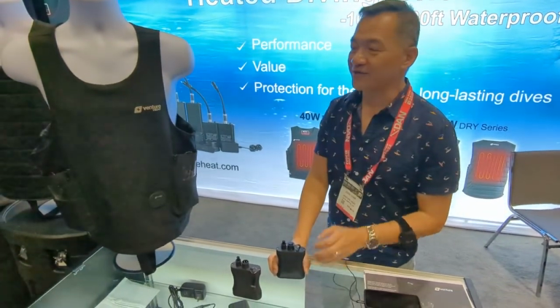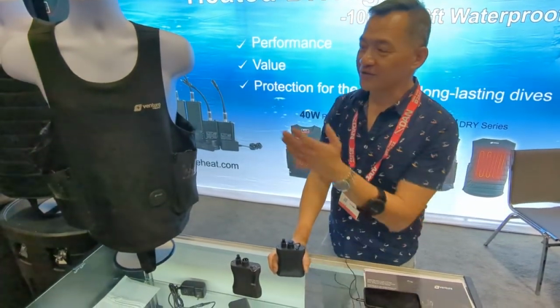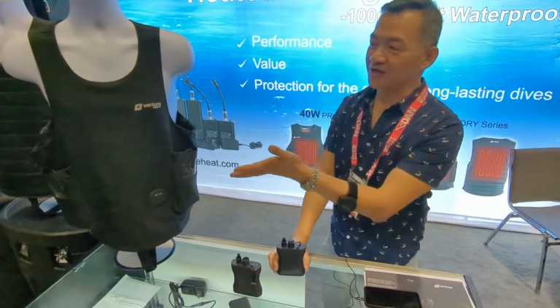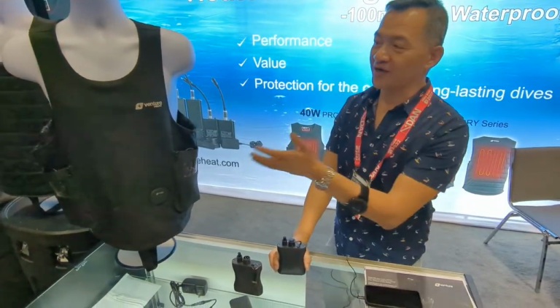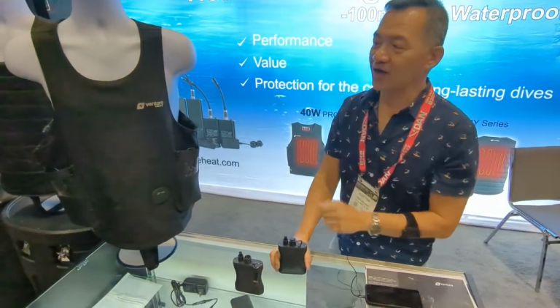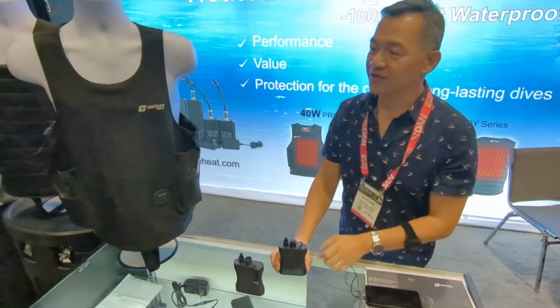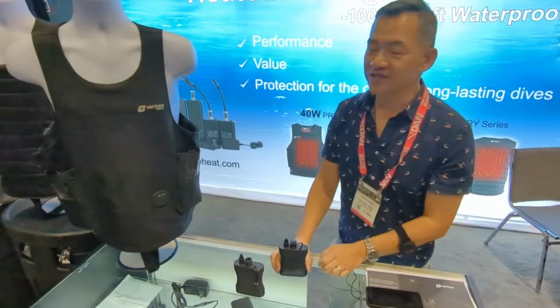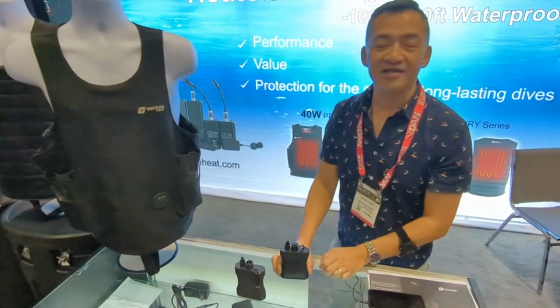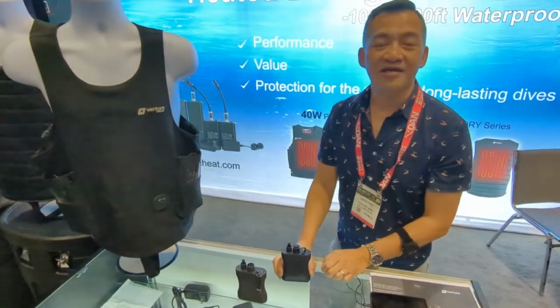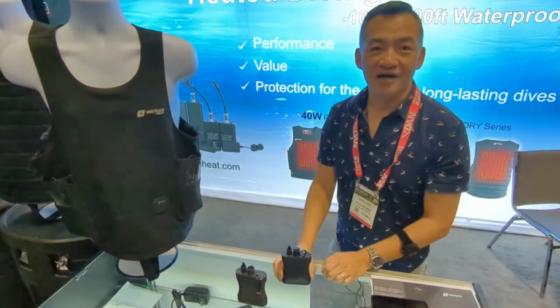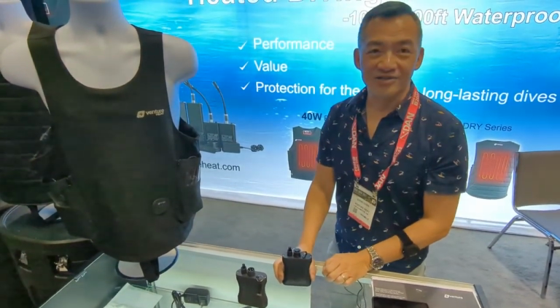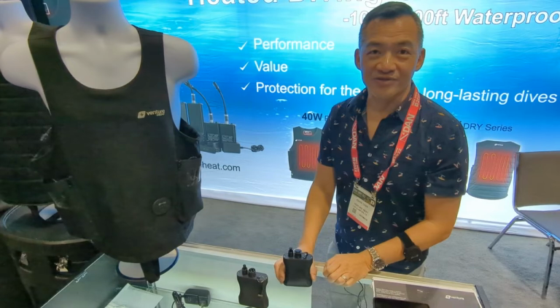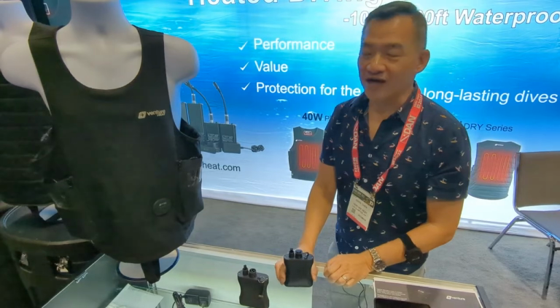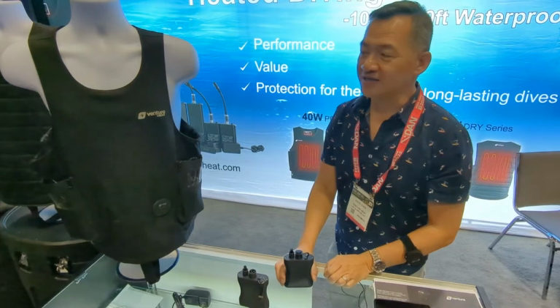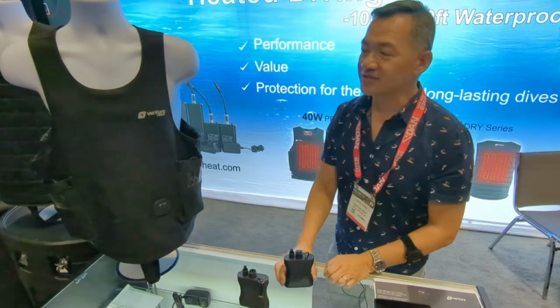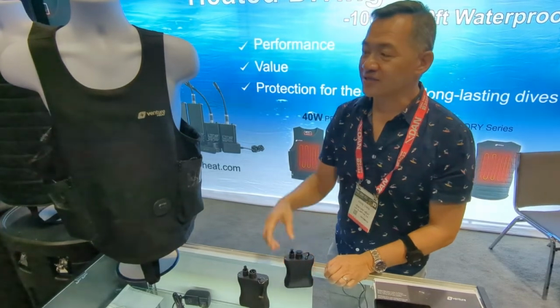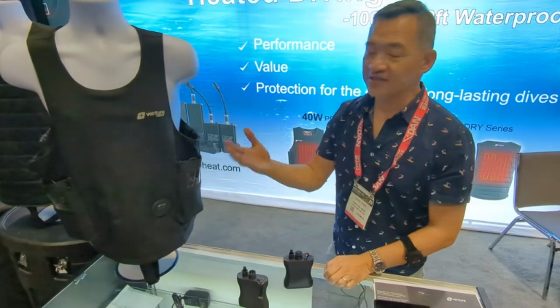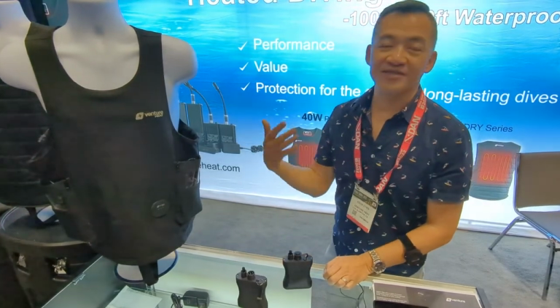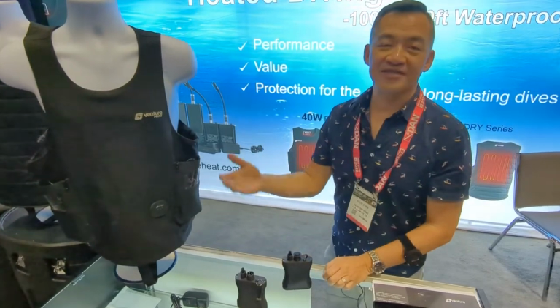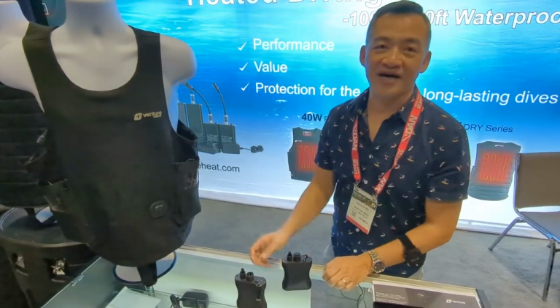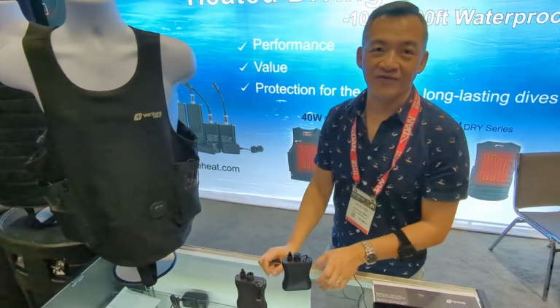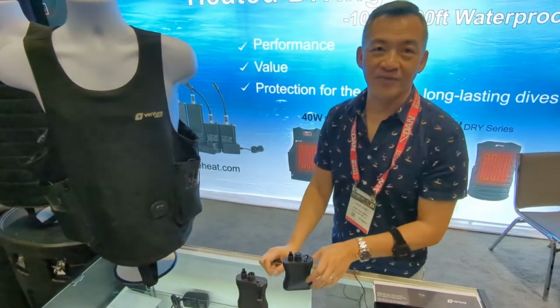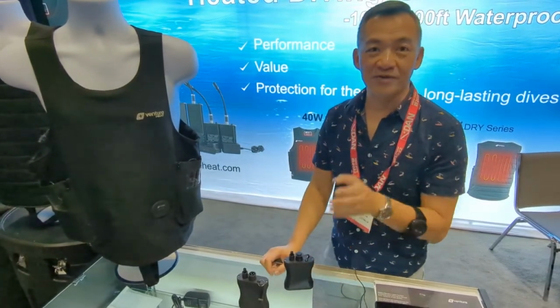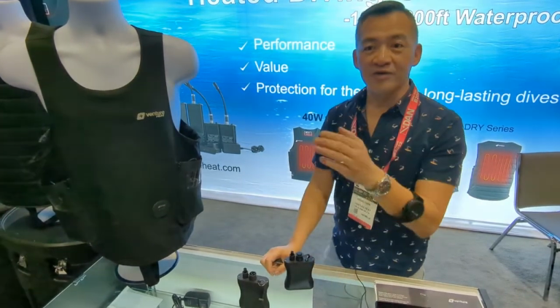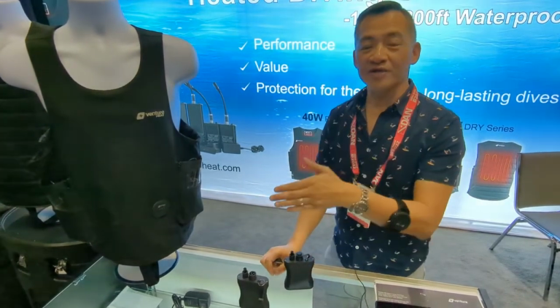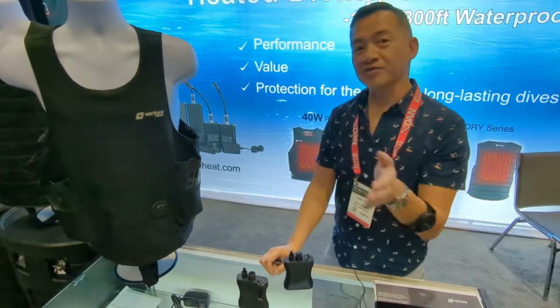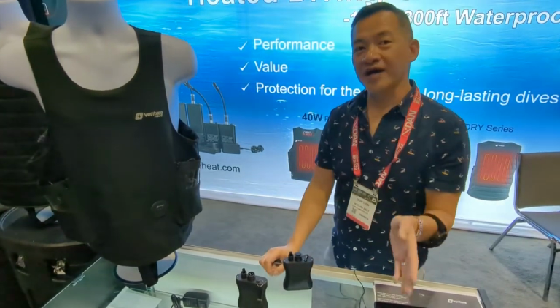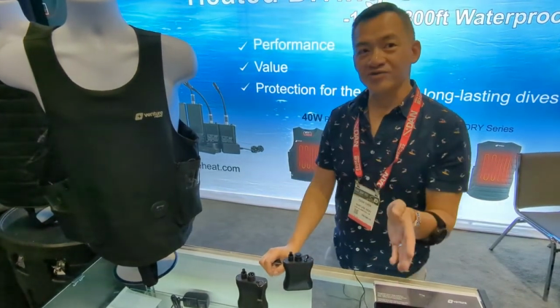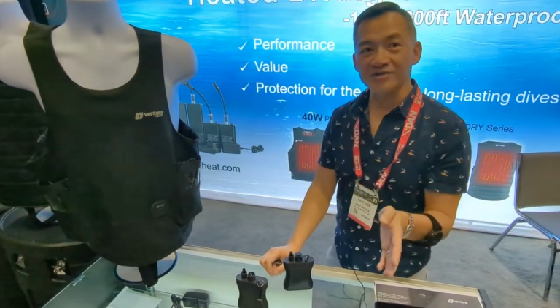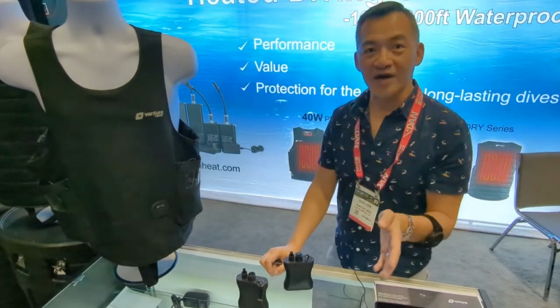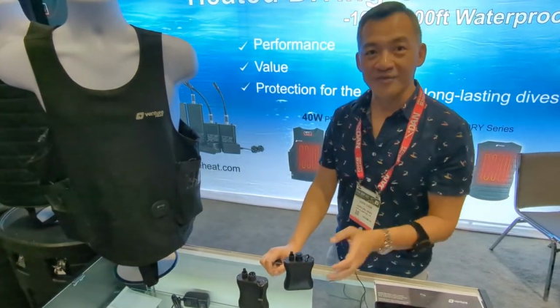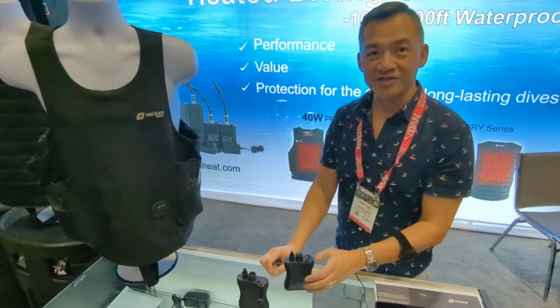We're talking about our heated undersuit. The system is designed for both wetsuit and dry suit application.